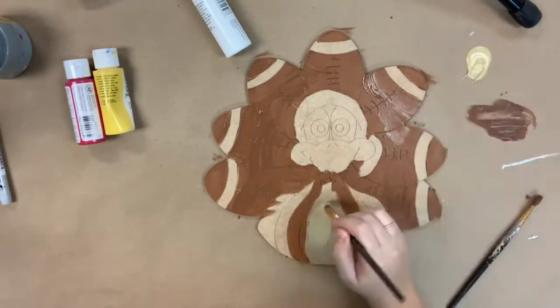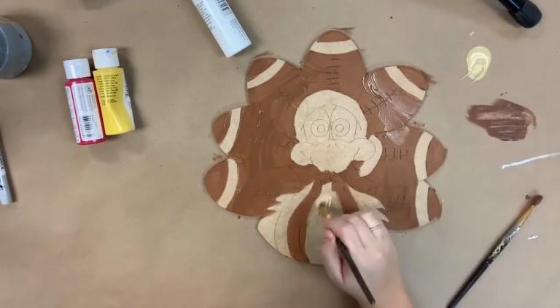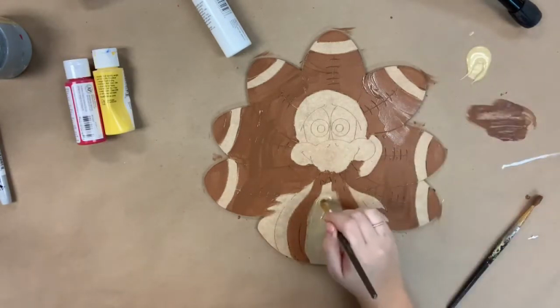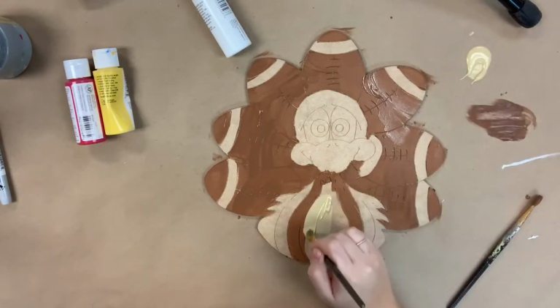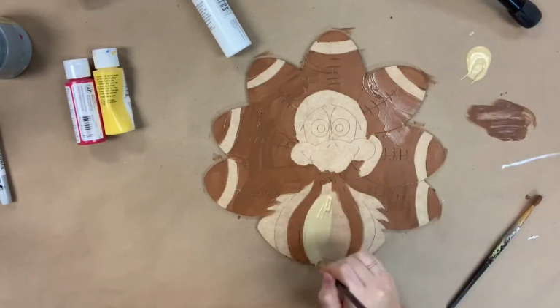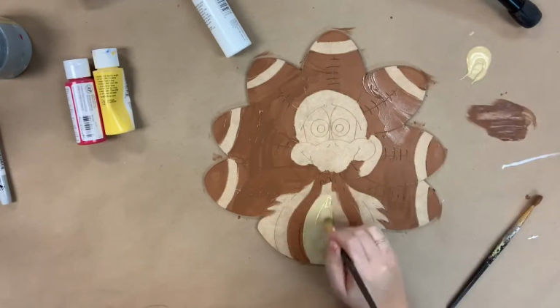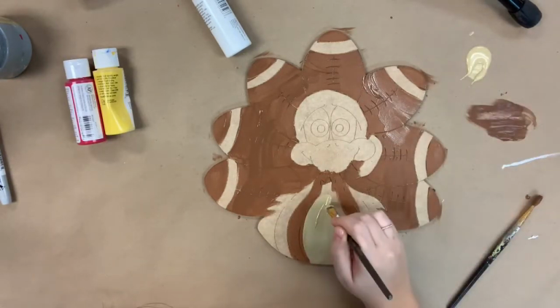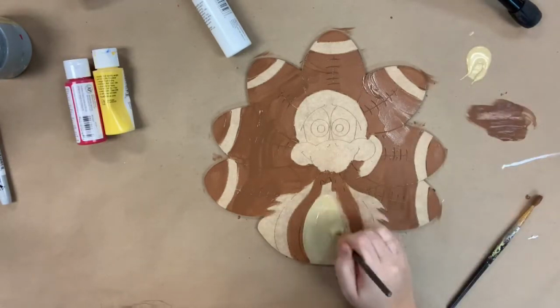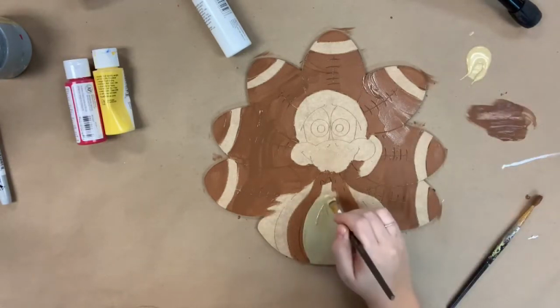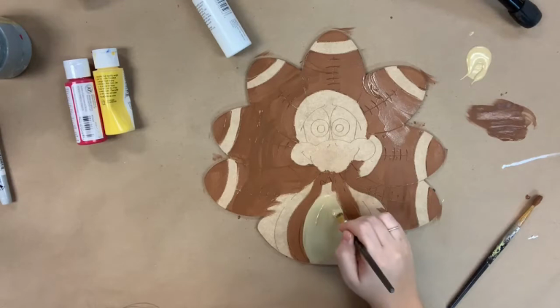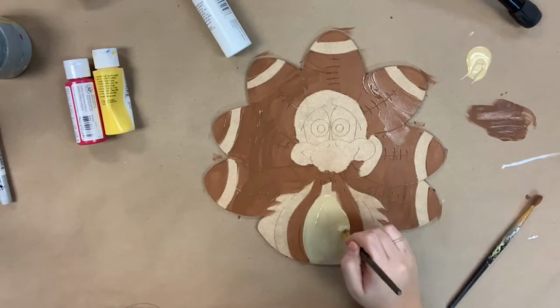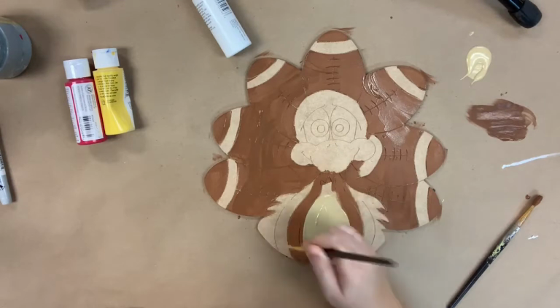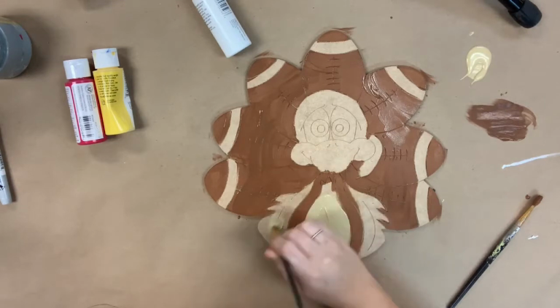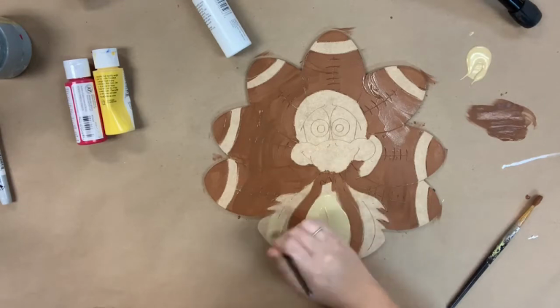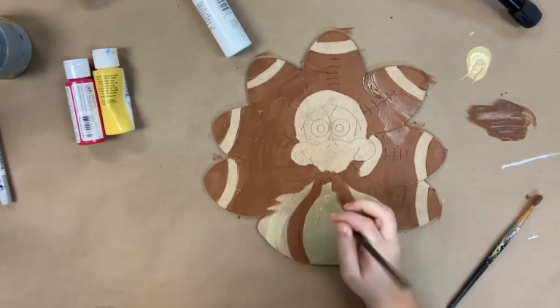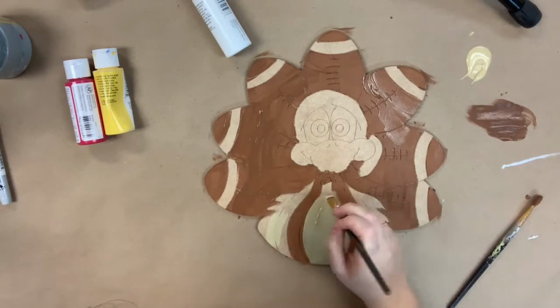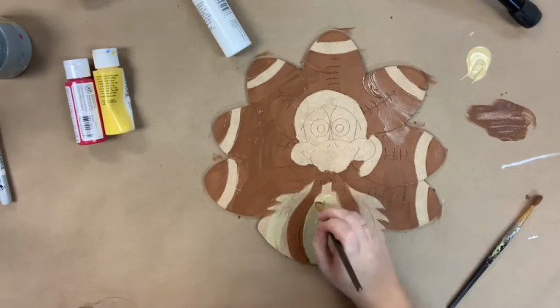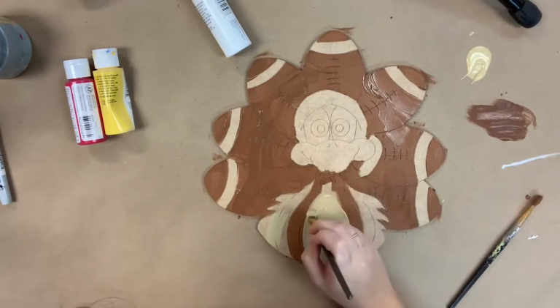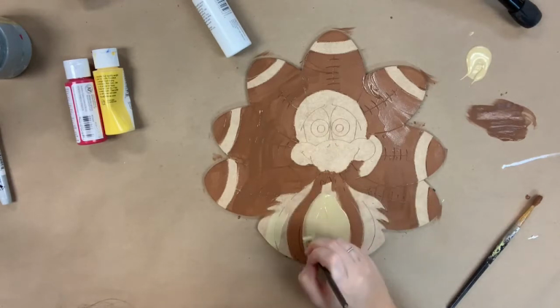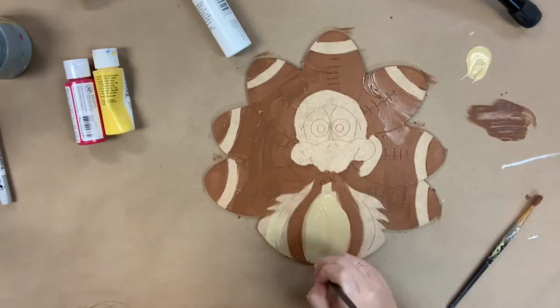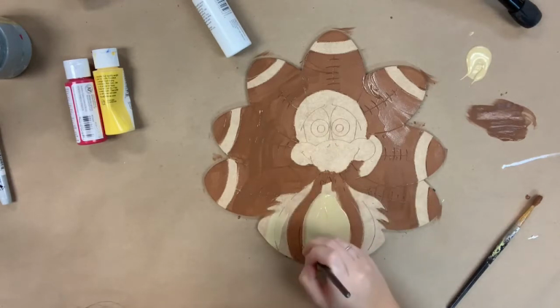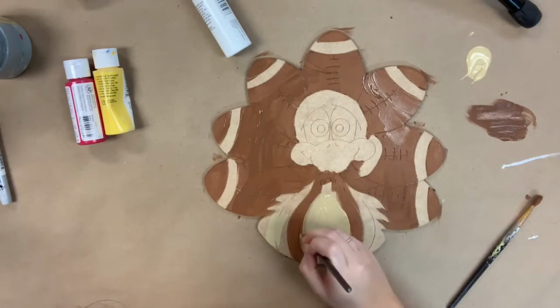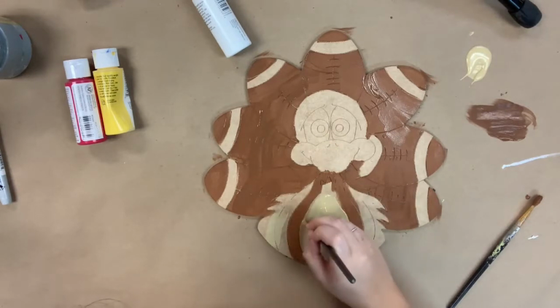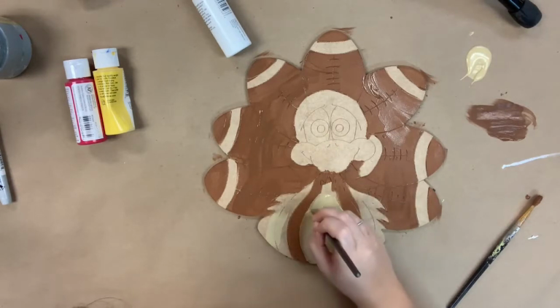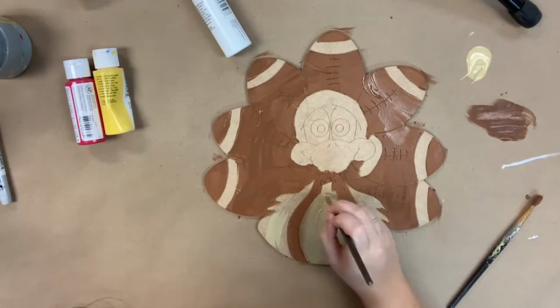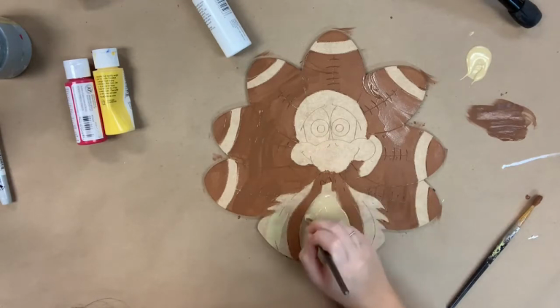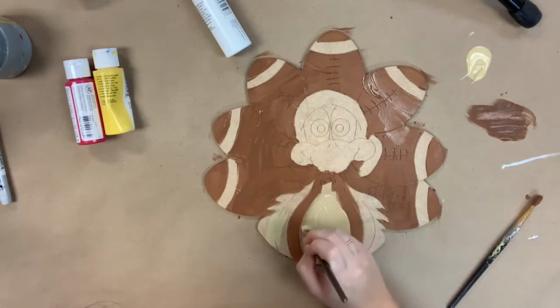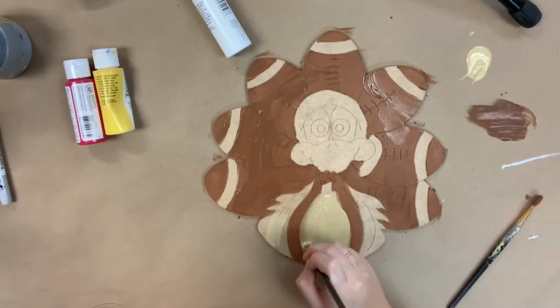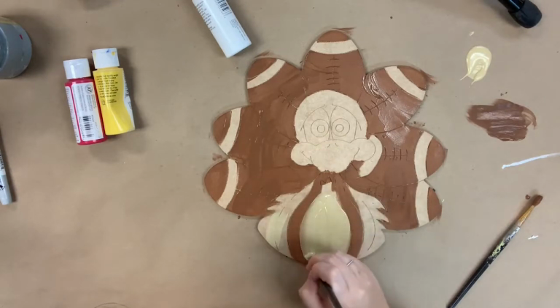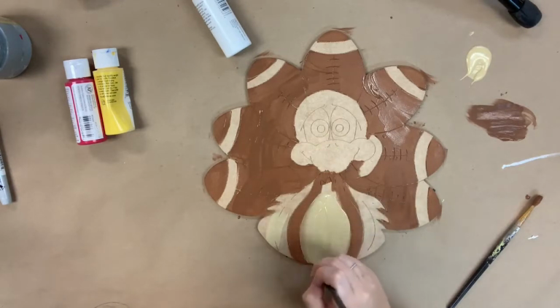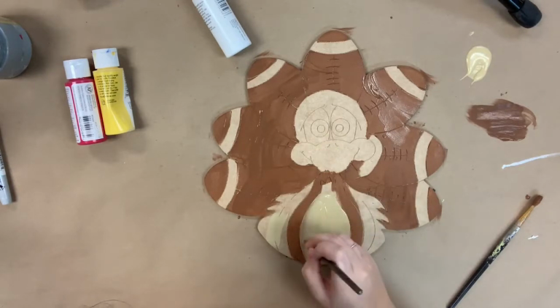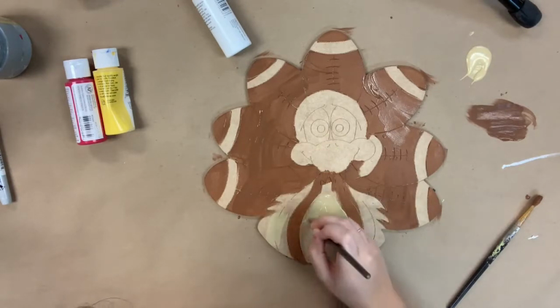Then I'm going to go in with the tan and finish out the rest of his body and also his face with the tan.